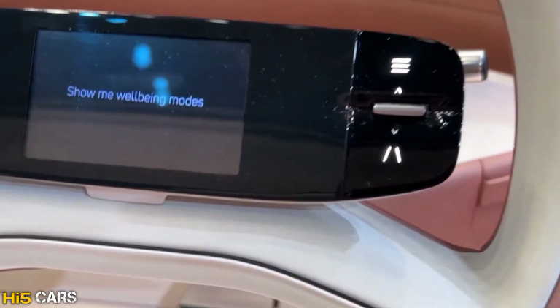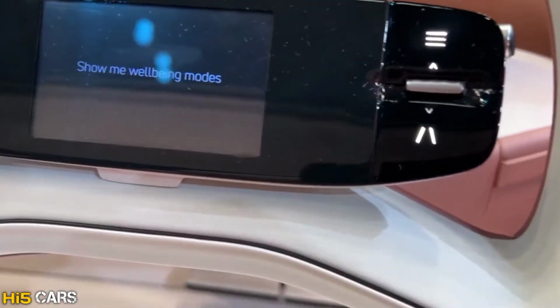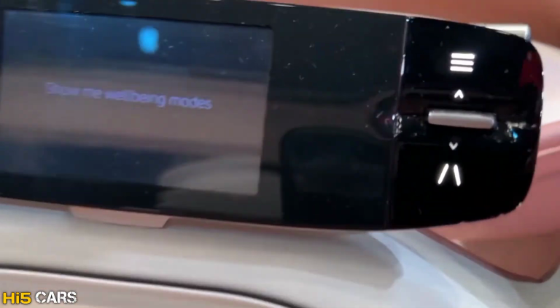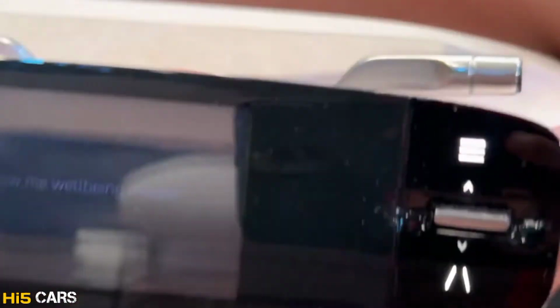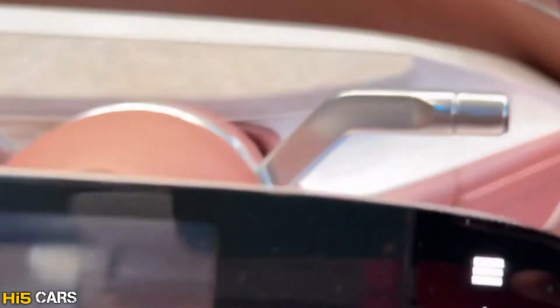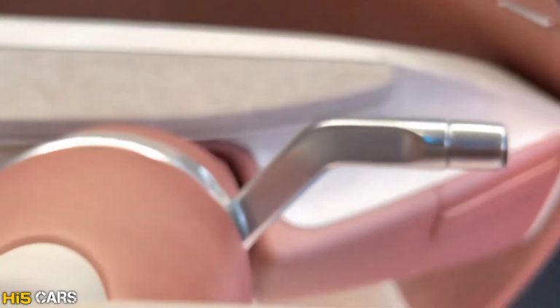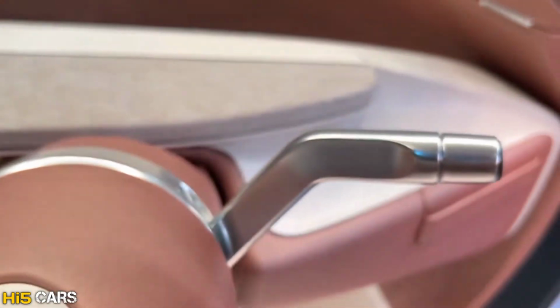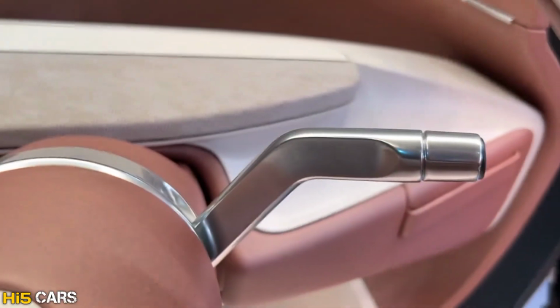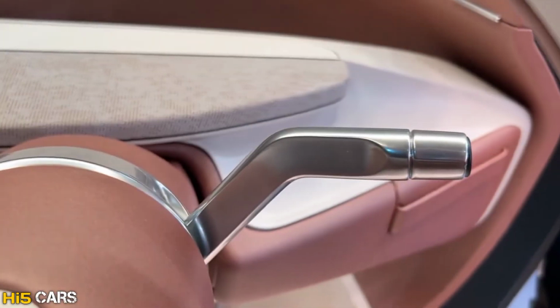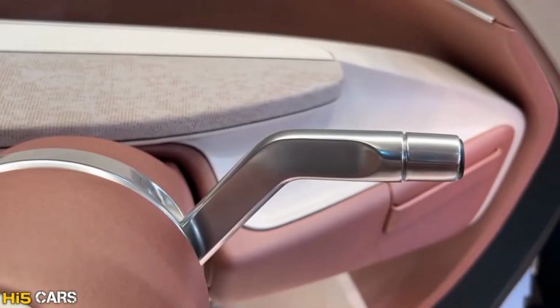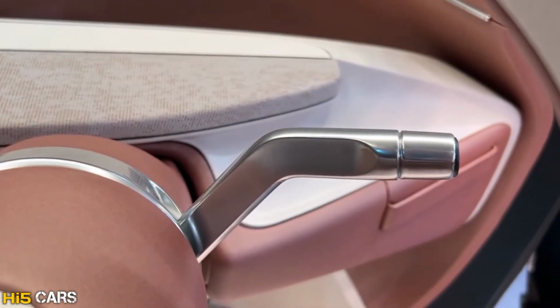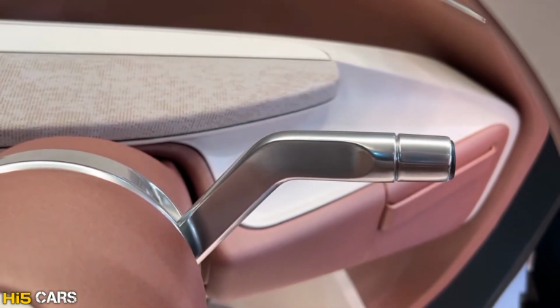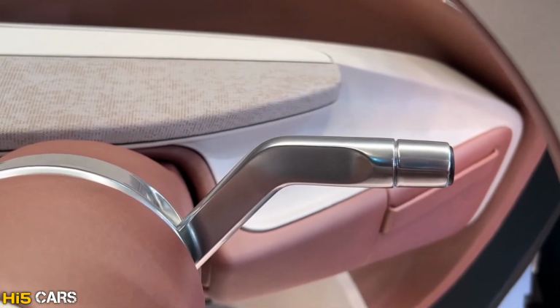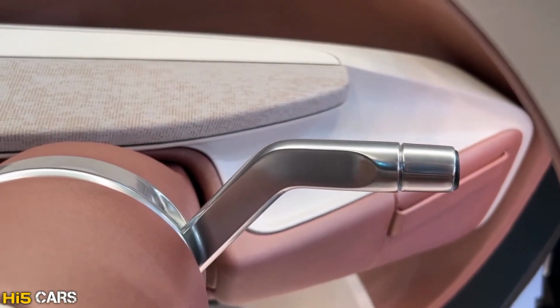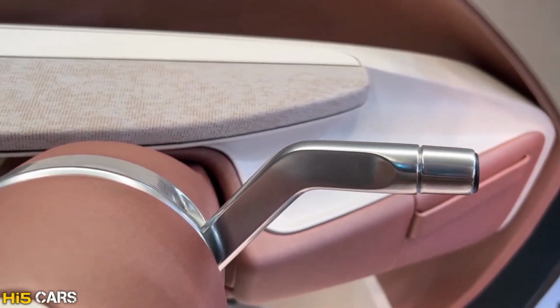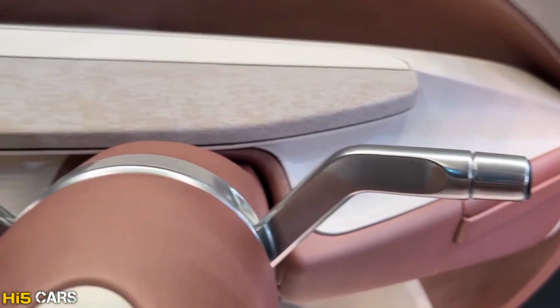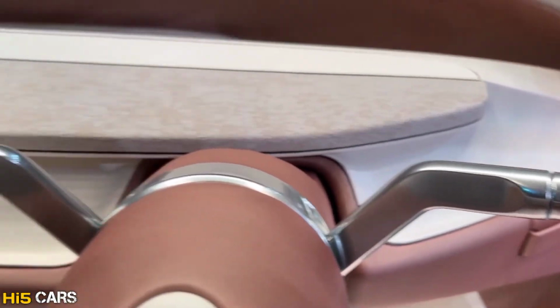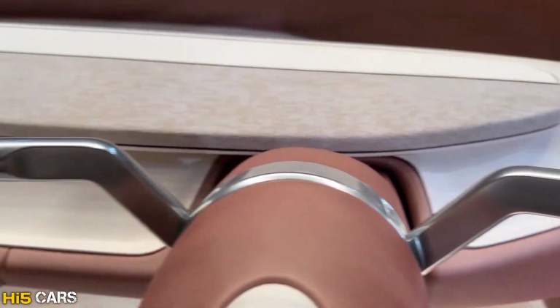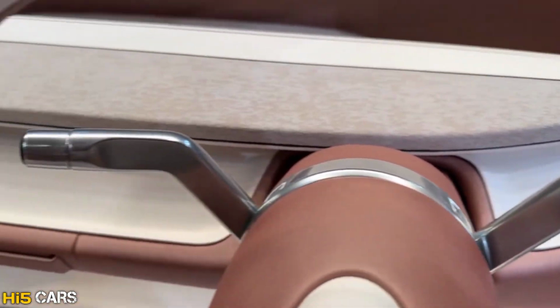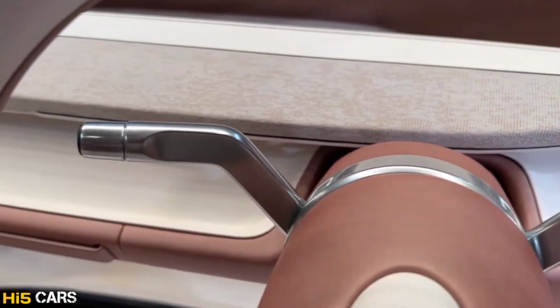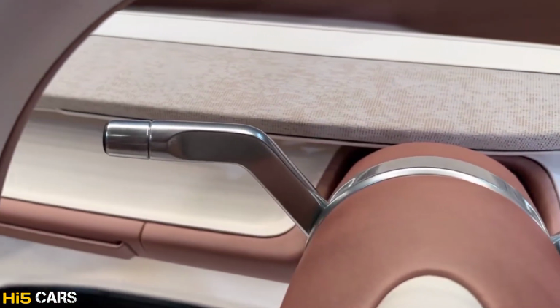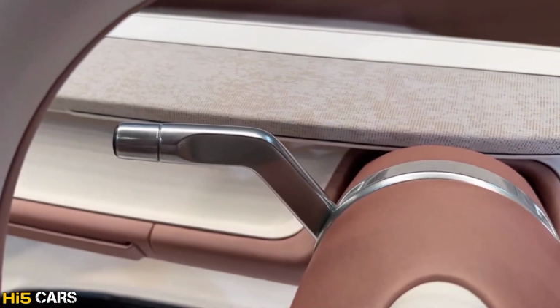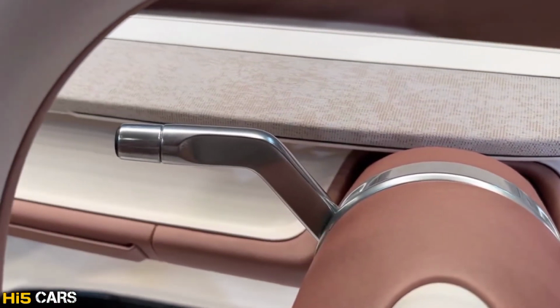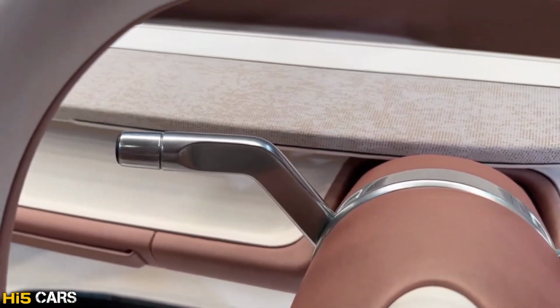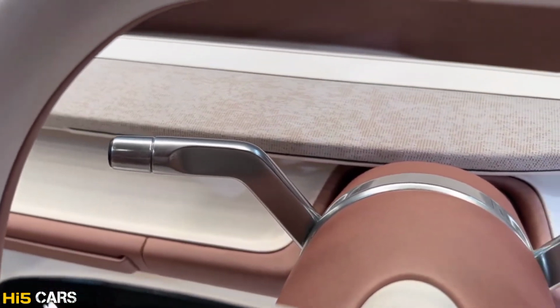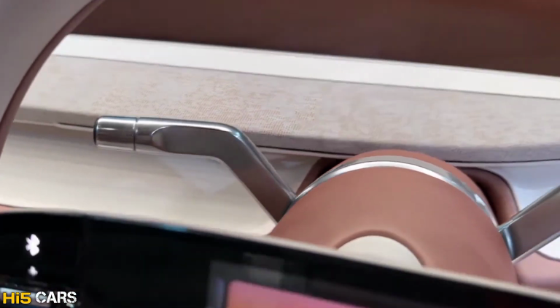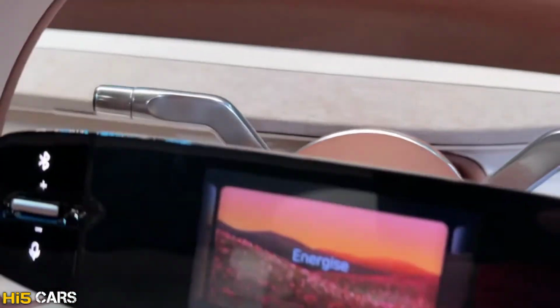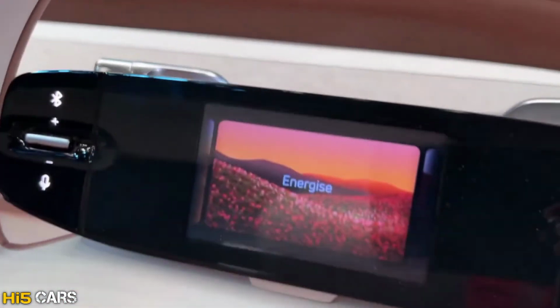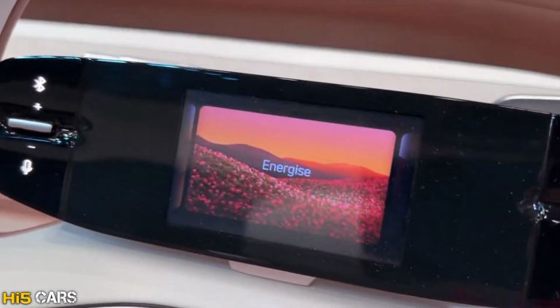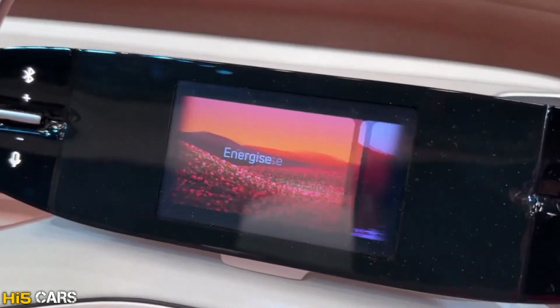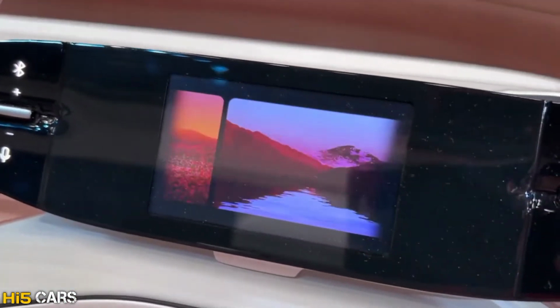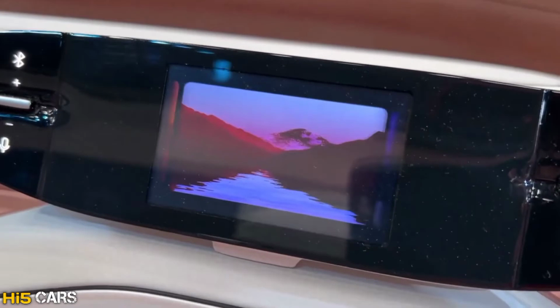There are also lights and wiper controls. That's it for the detailed review of the Tata Avenya concept car.